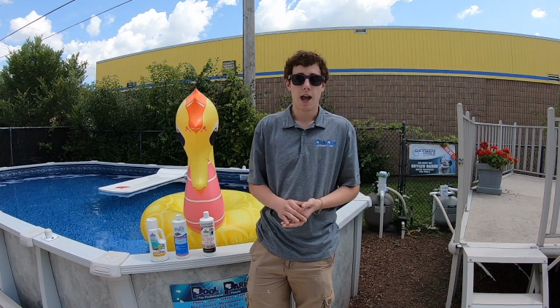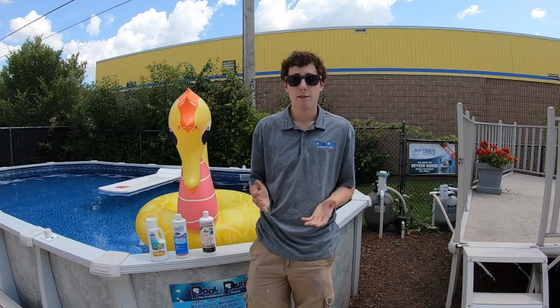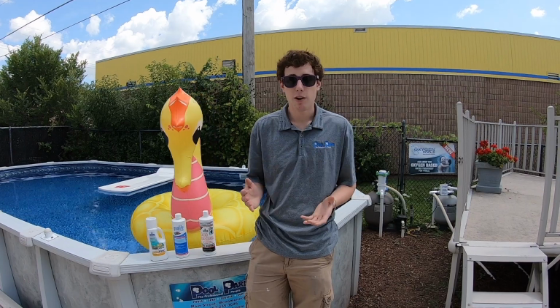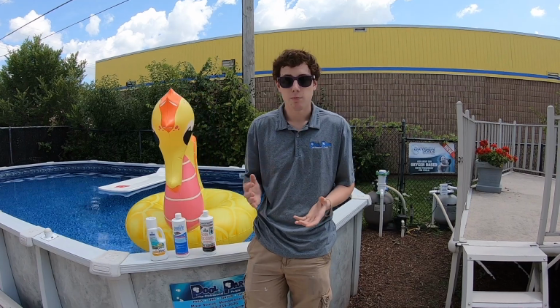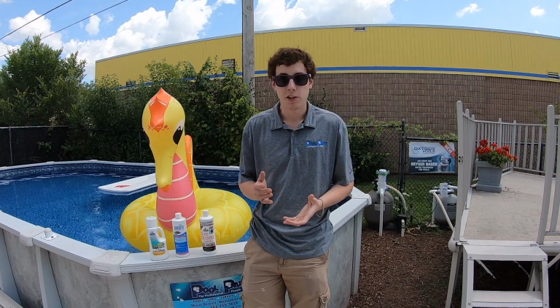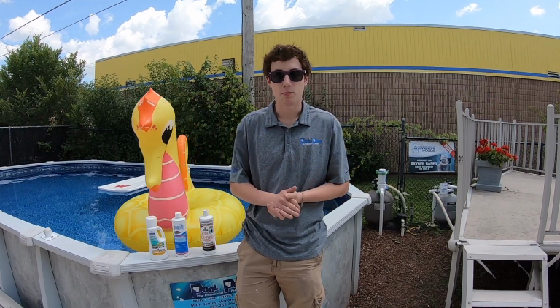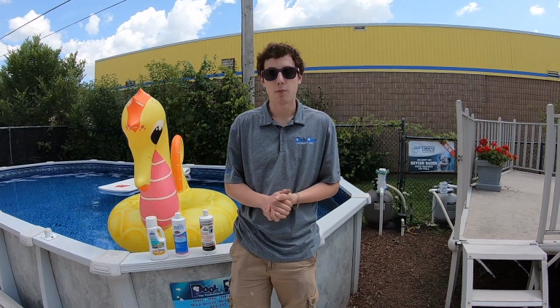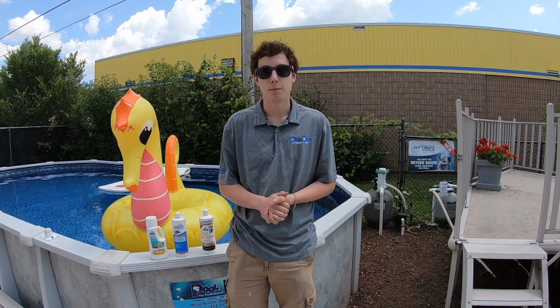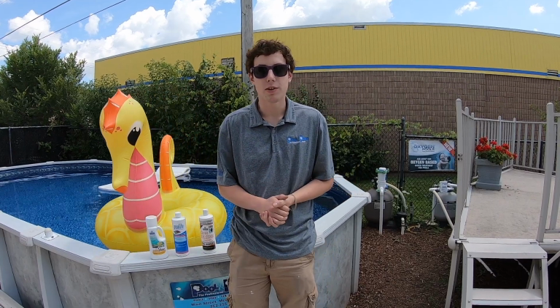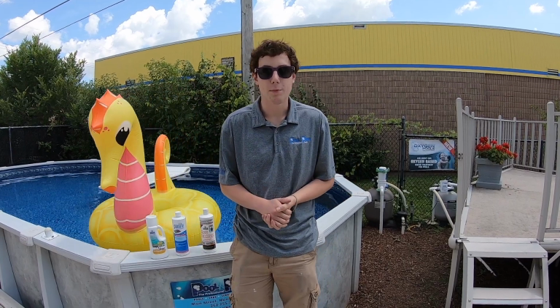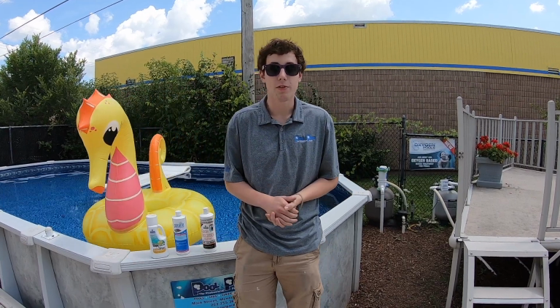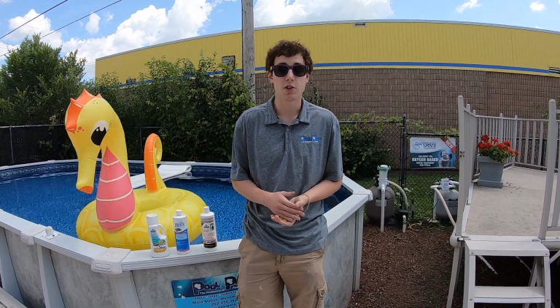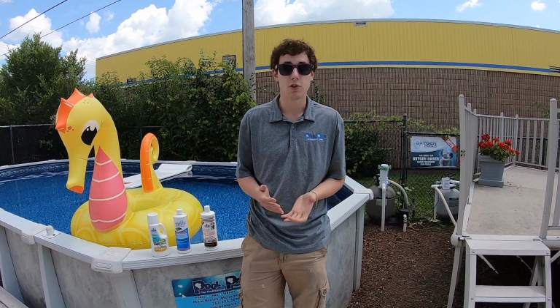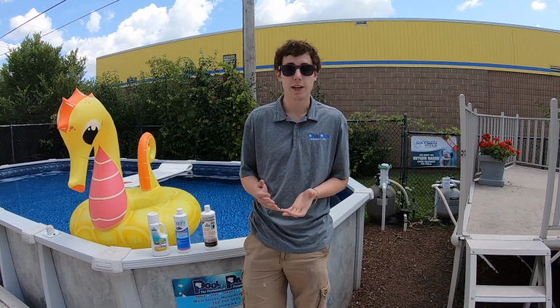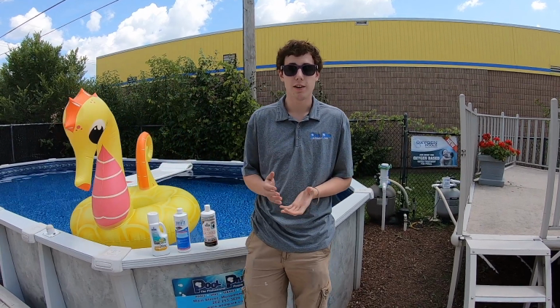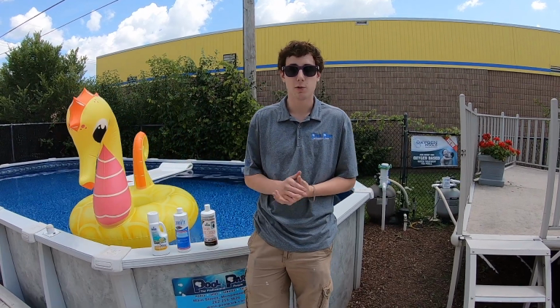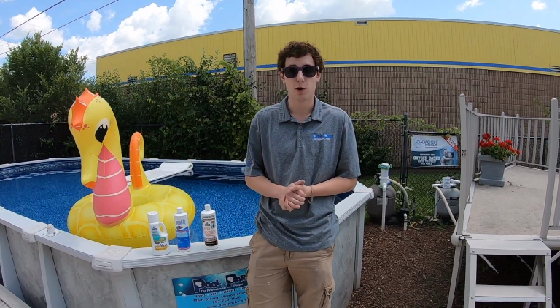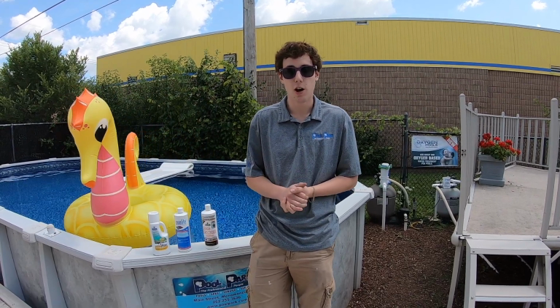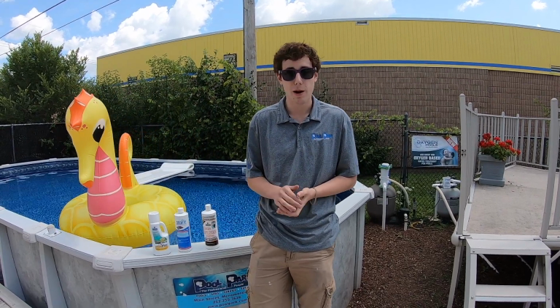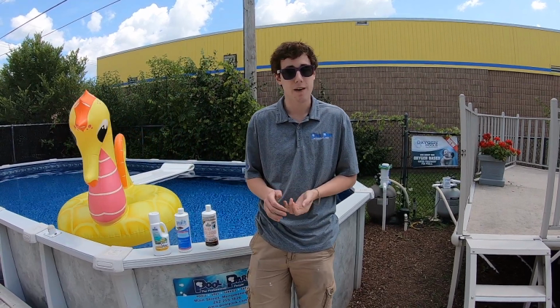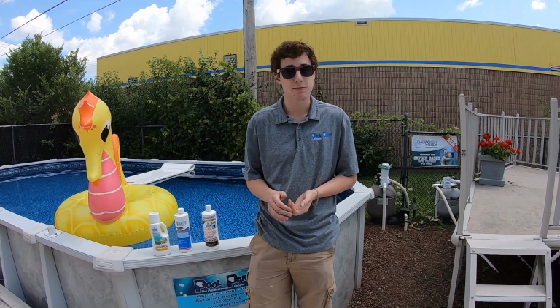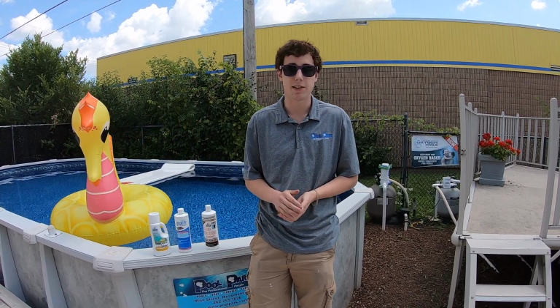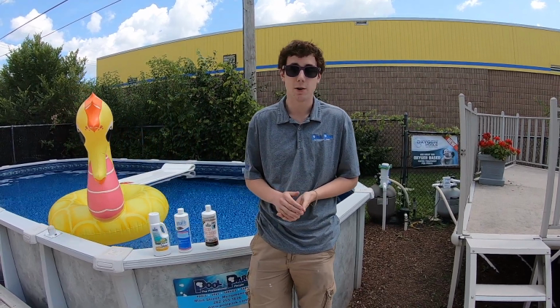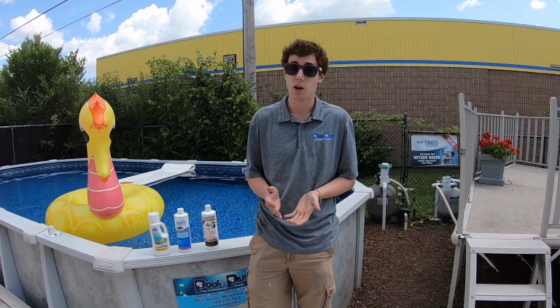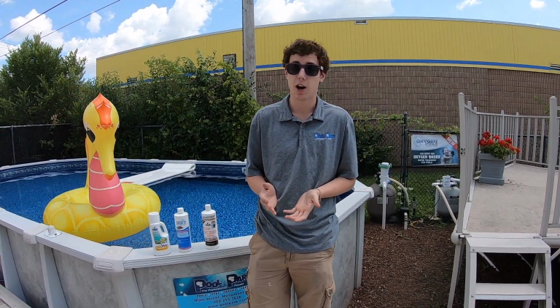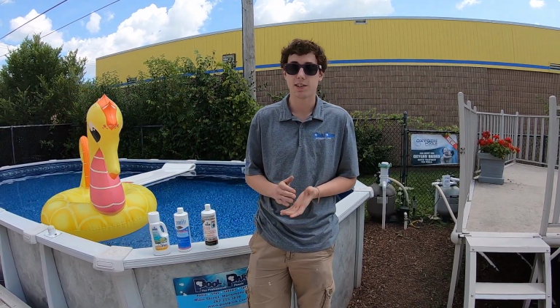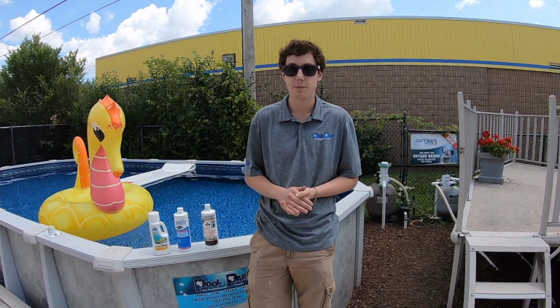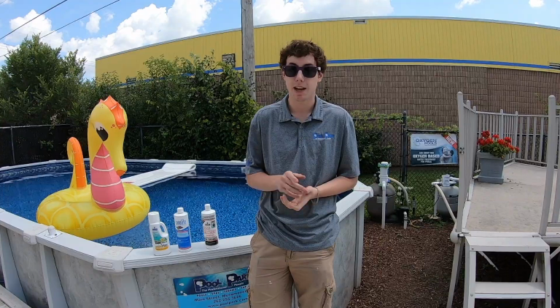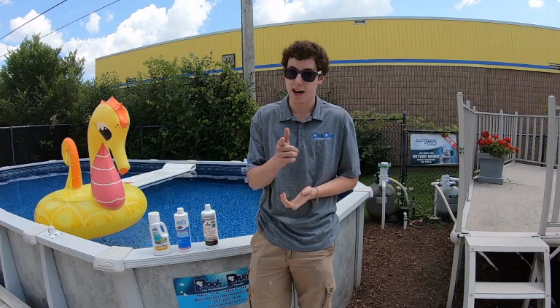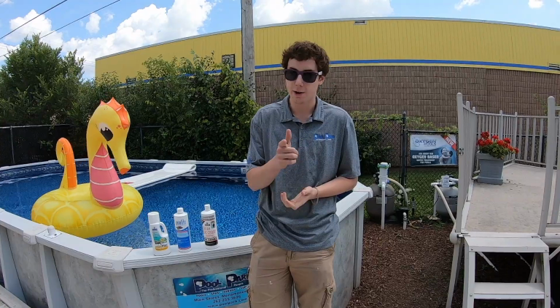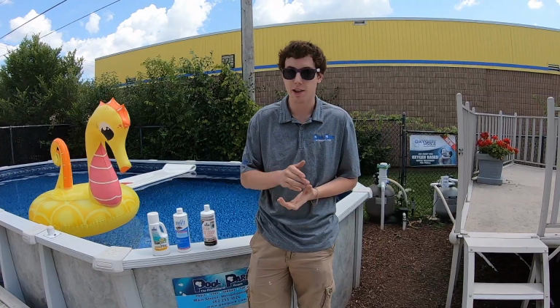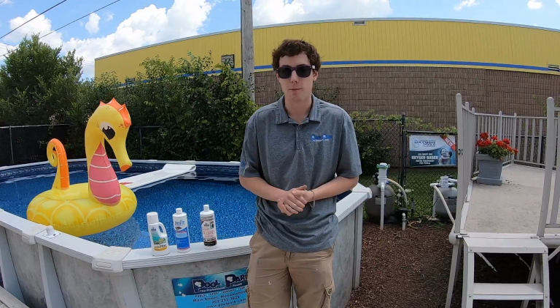Hey everyone, it's your Pool Park pool care professional Luke here to inform you all about phosphates, what causes them, and how to get rid of them.